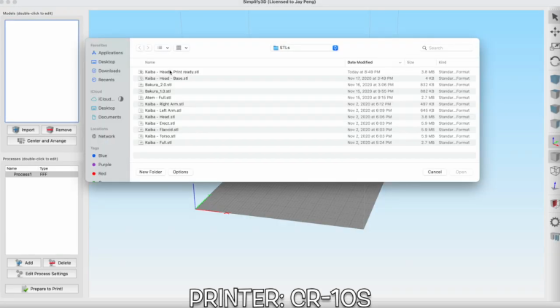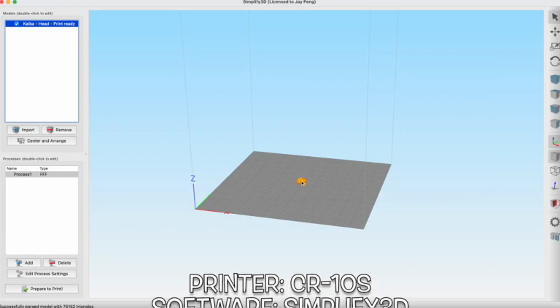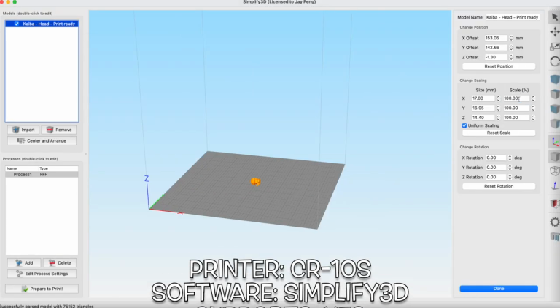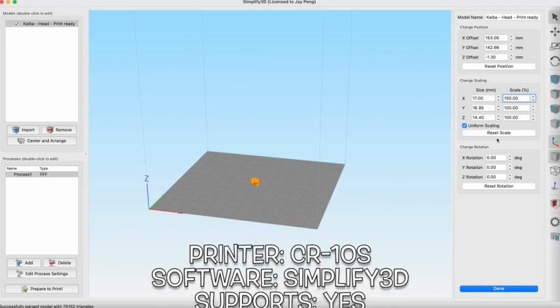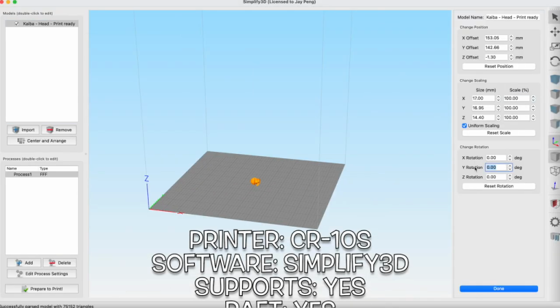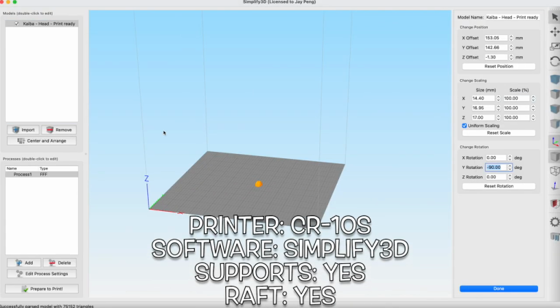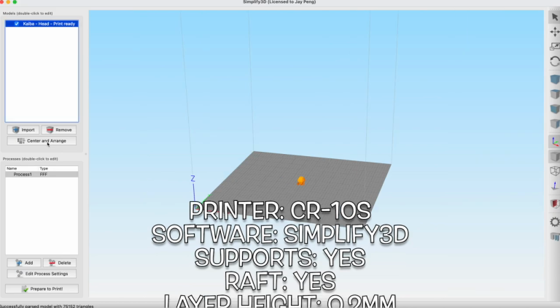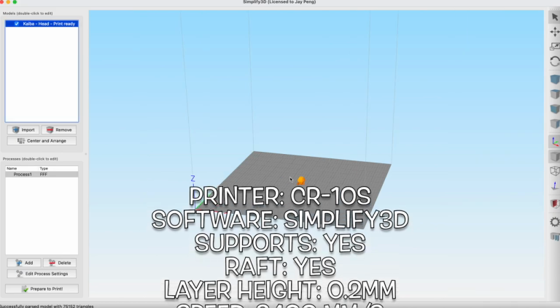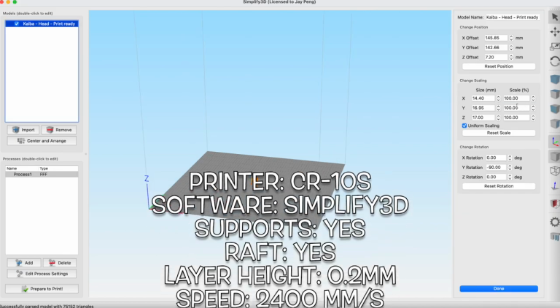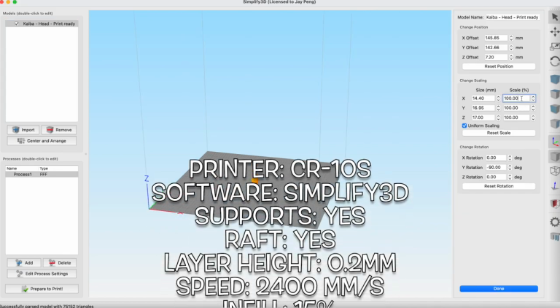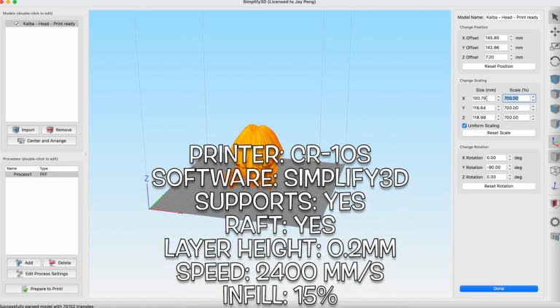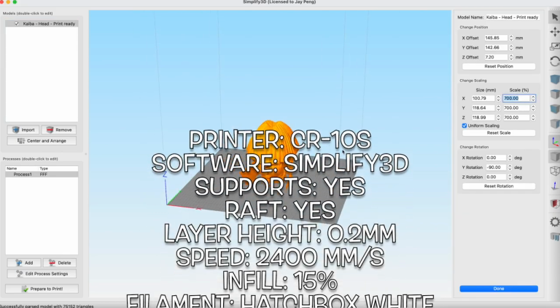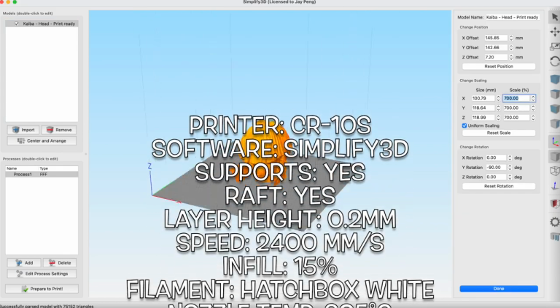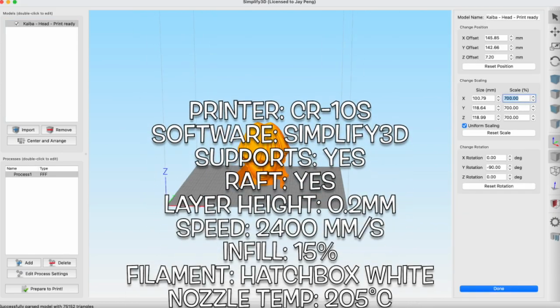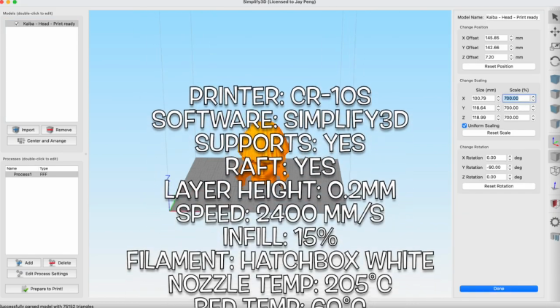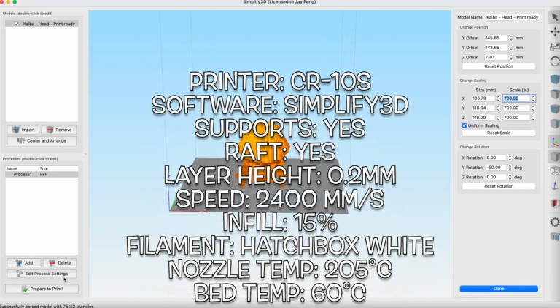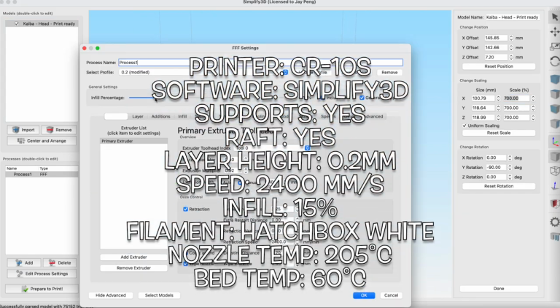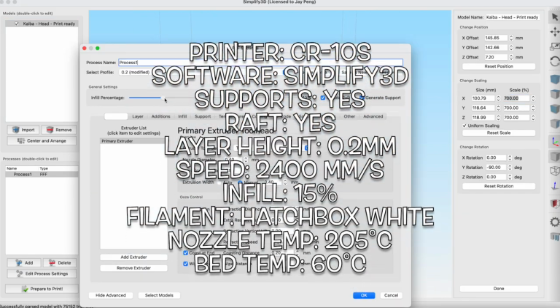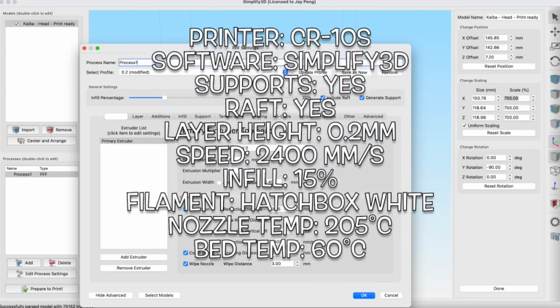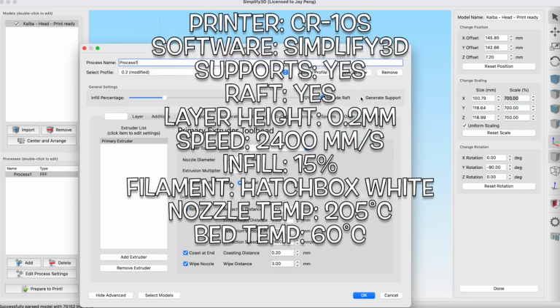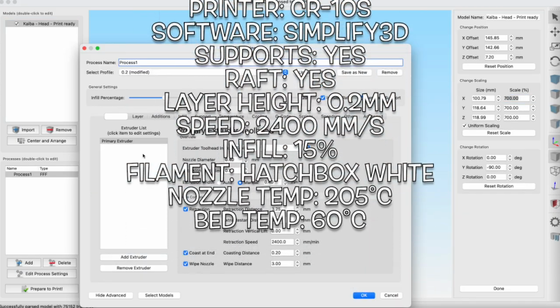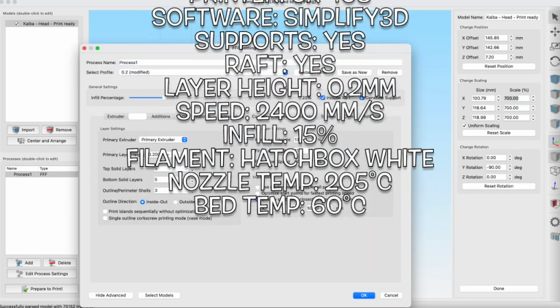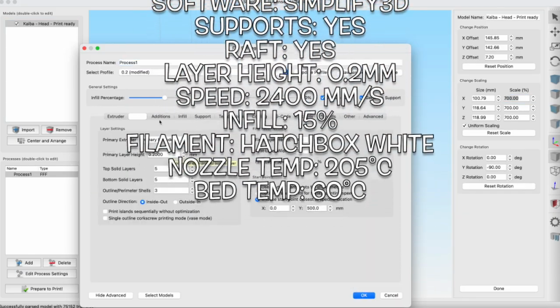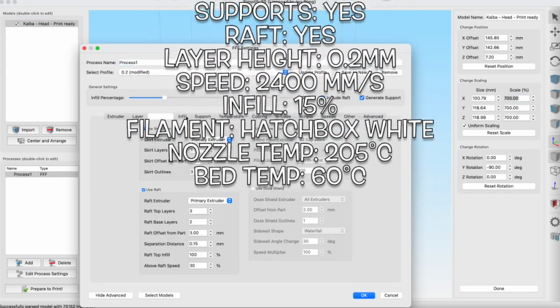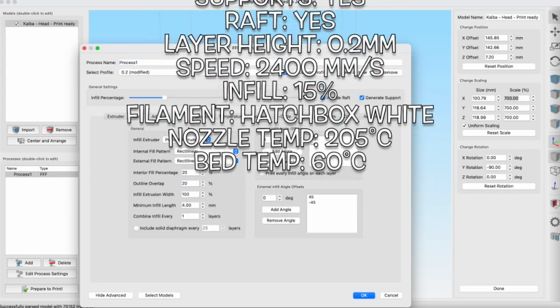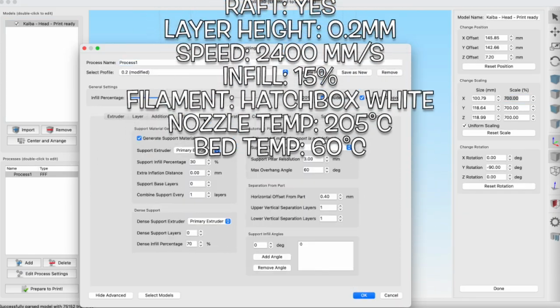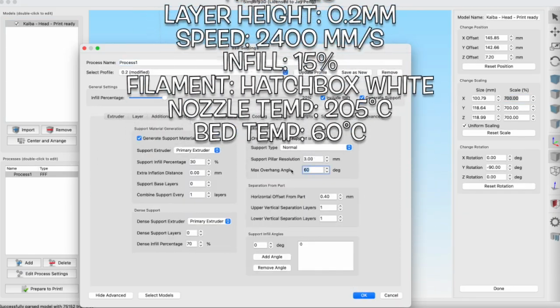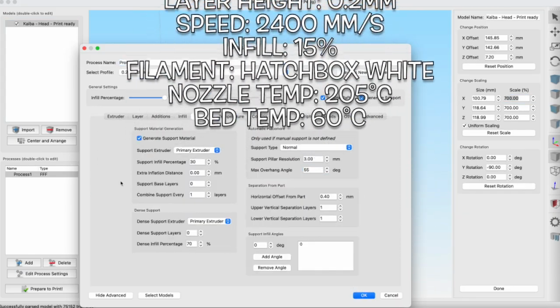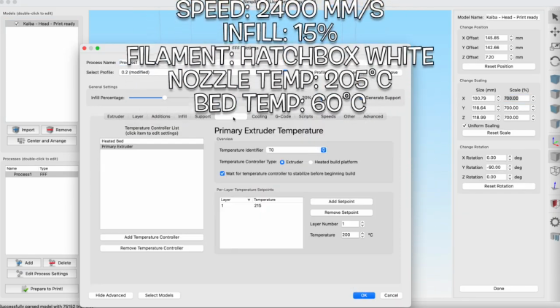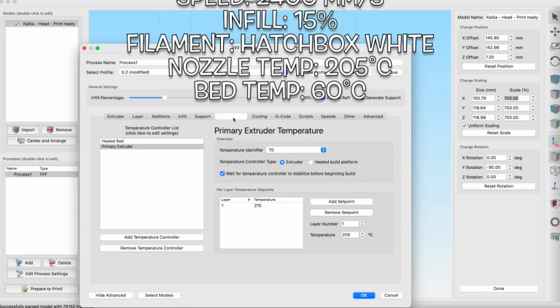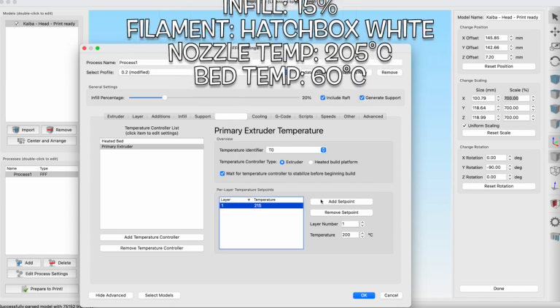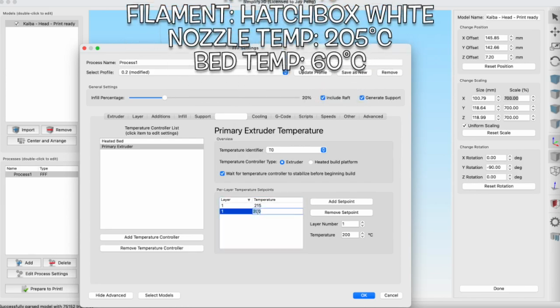Okay, for real this time. Those of you with 3D printers, here are my settings to get the perfect Kaiba head. Those of you without, just sit tight.